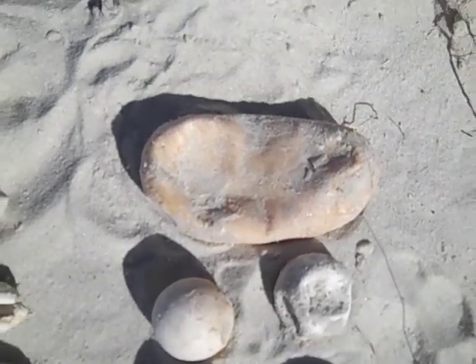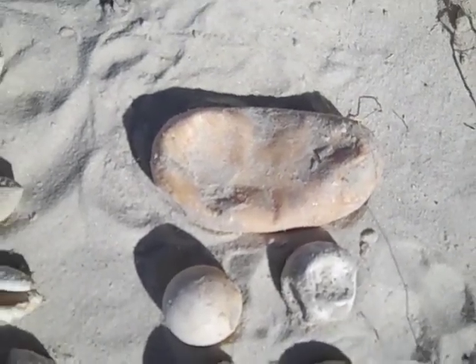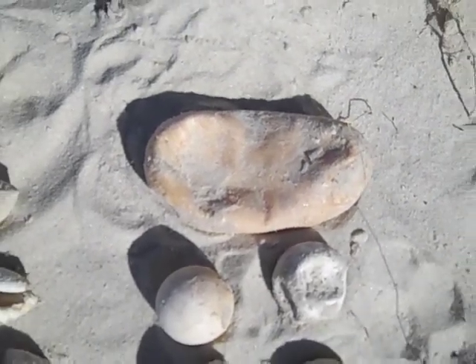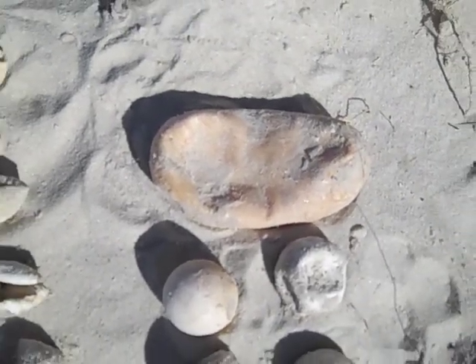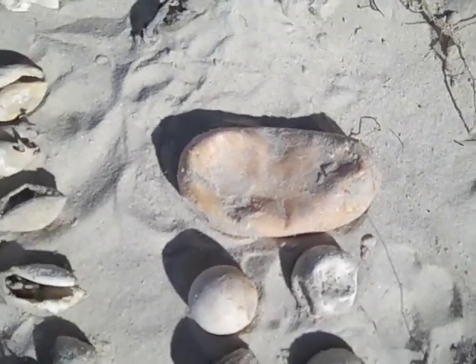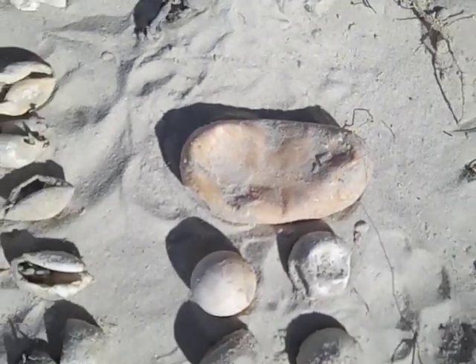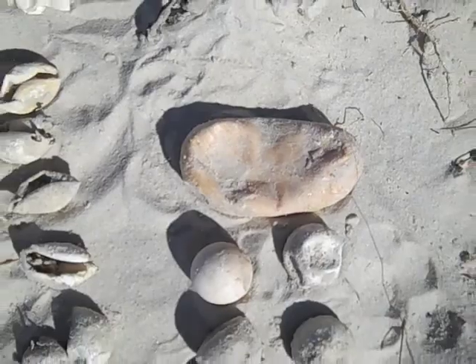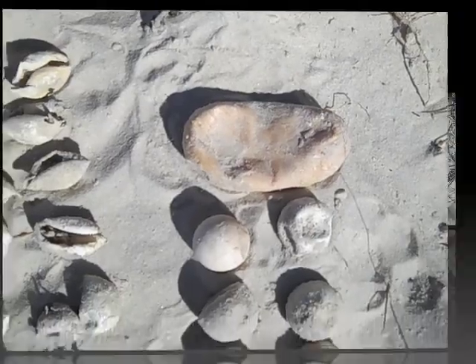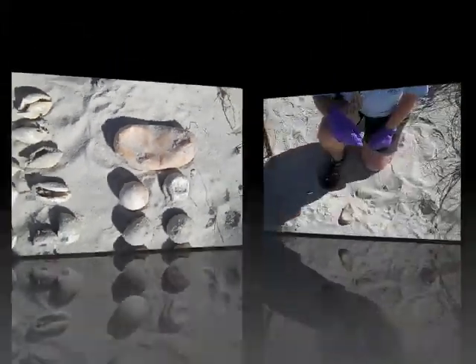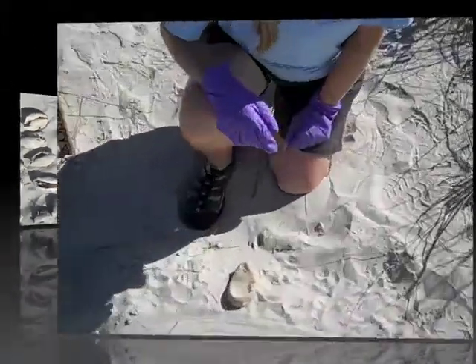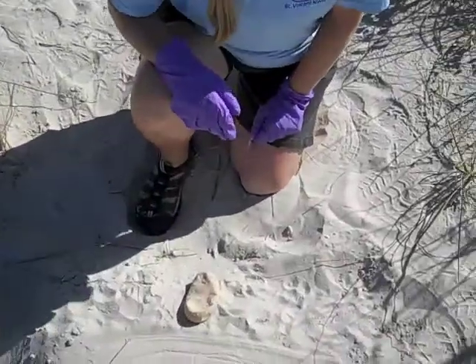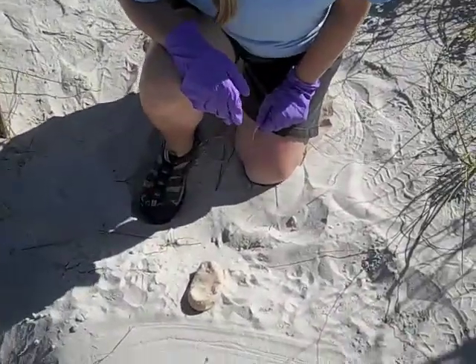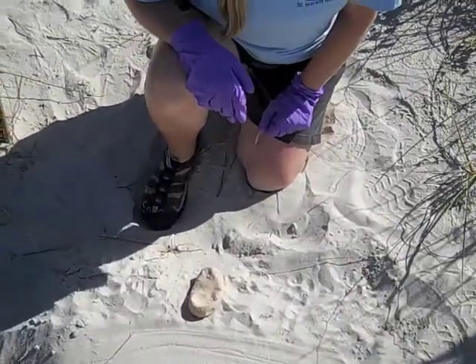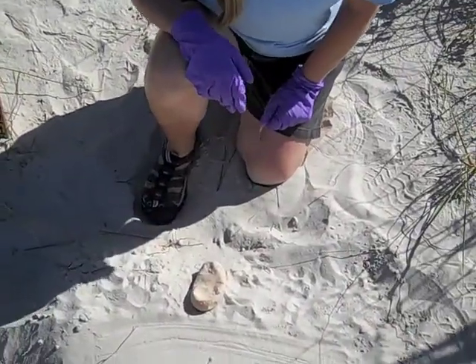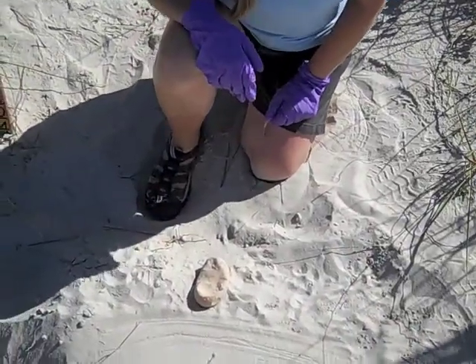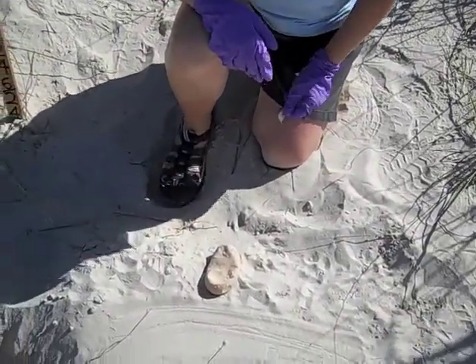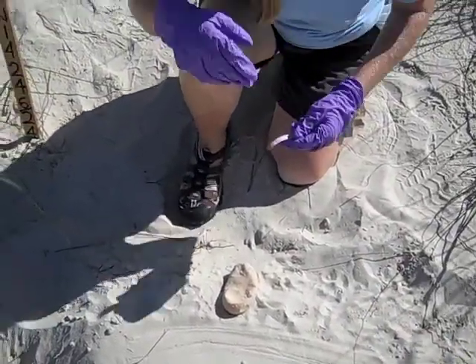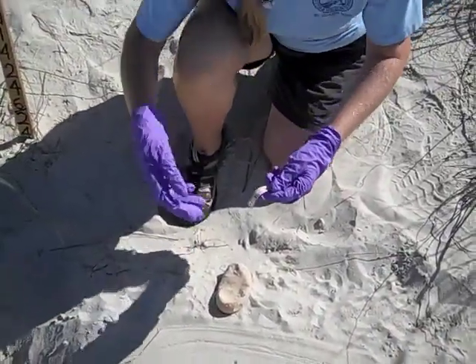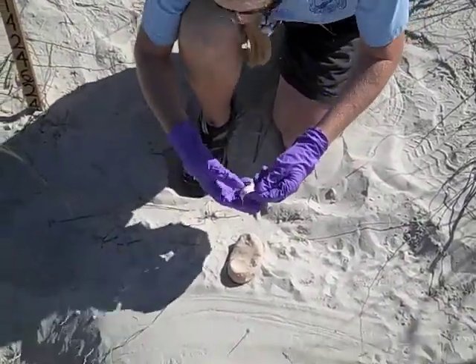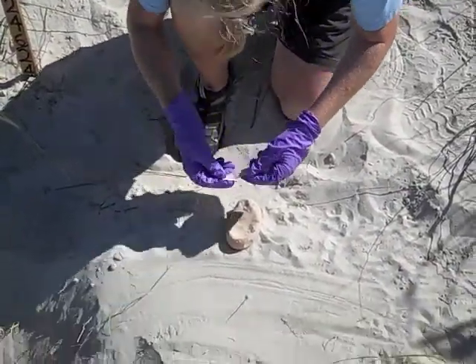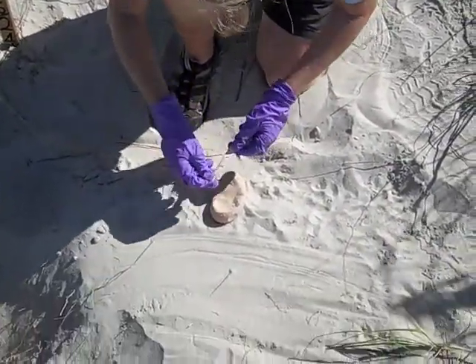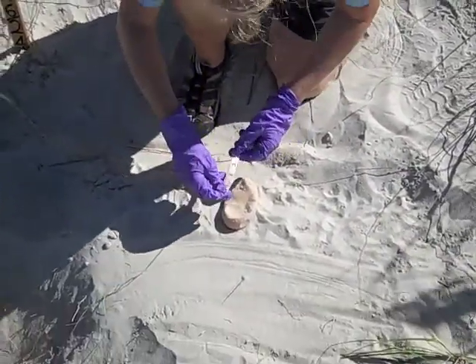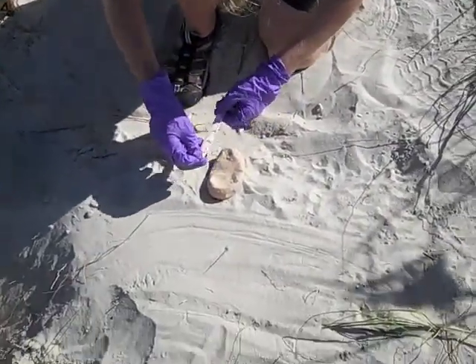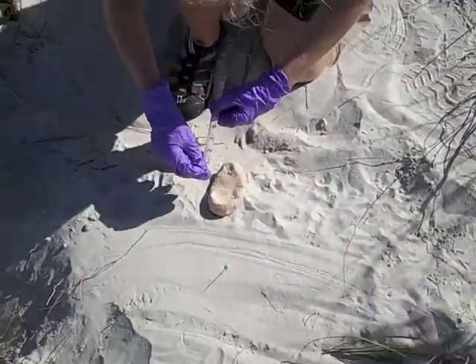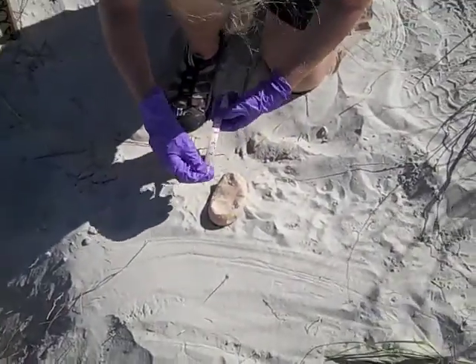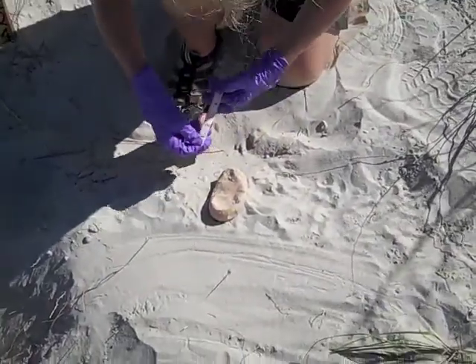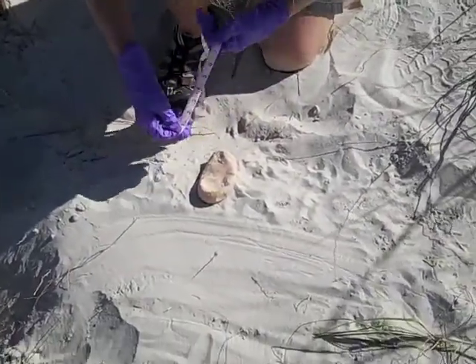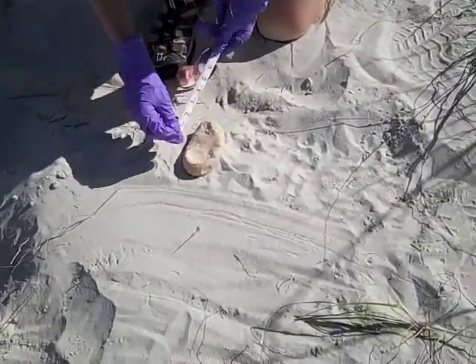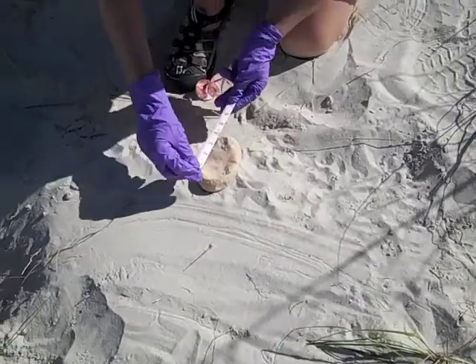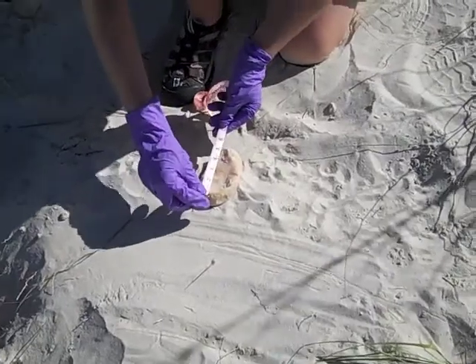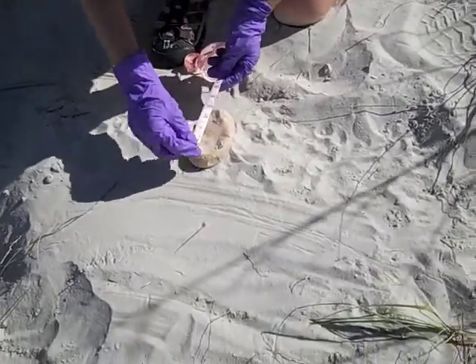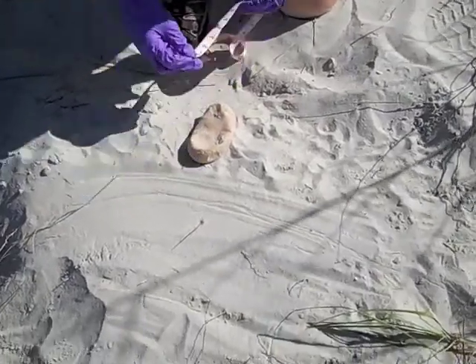The hatch-out date was the 19th of this month — seven days ago. Okay, so we're going to measure this strange egg that came out.